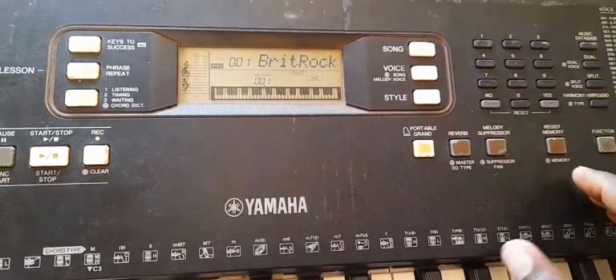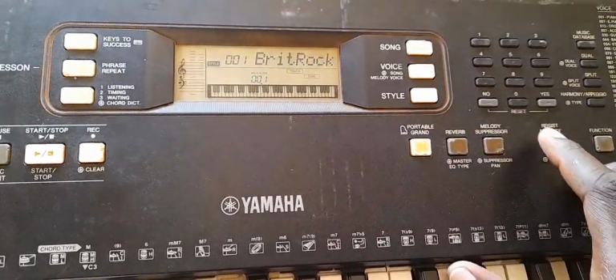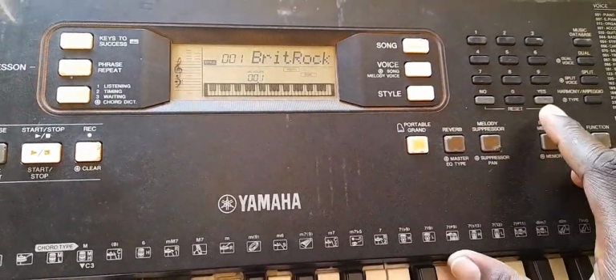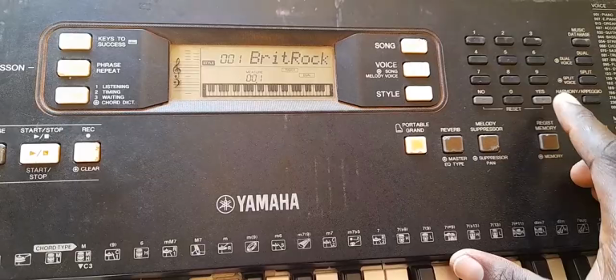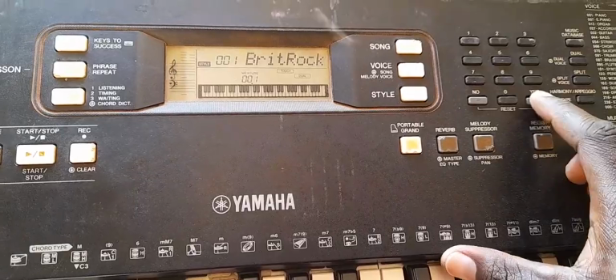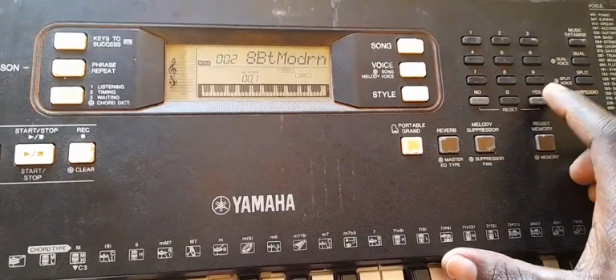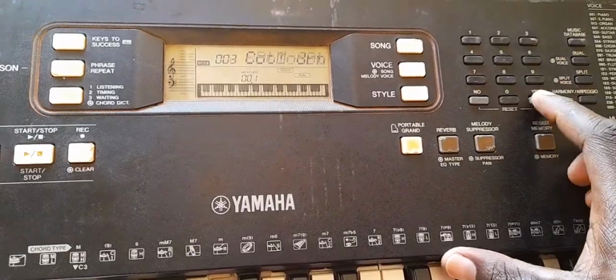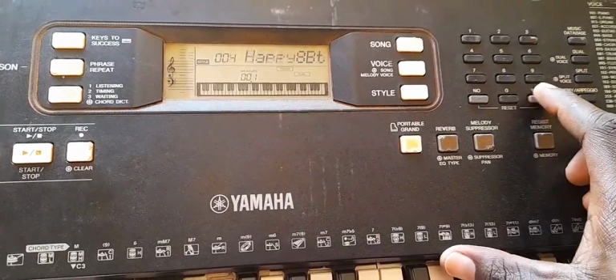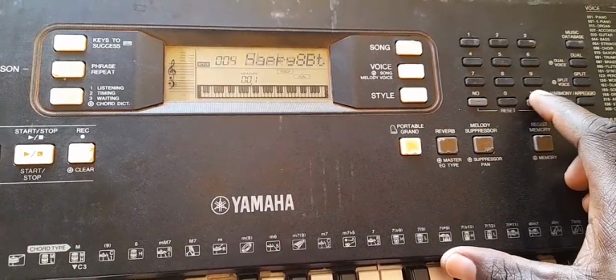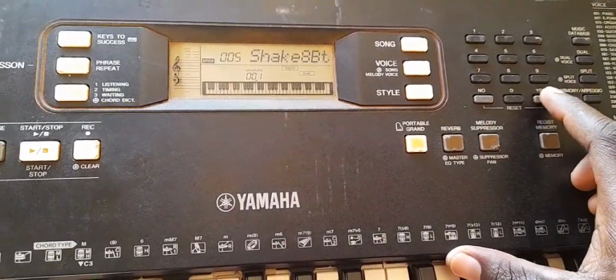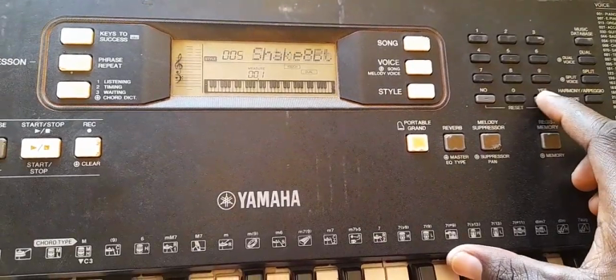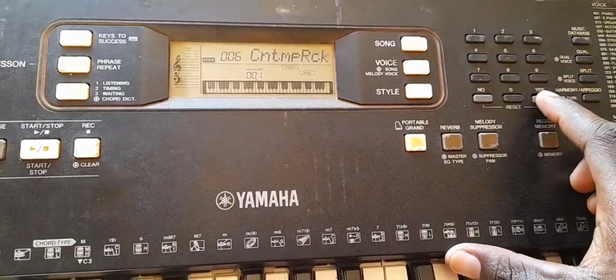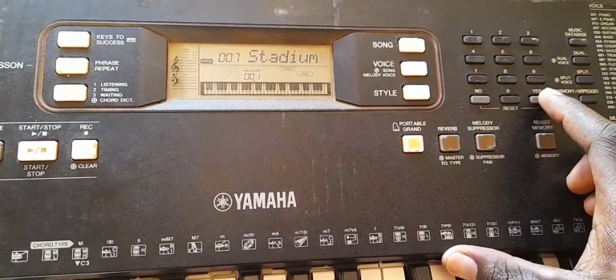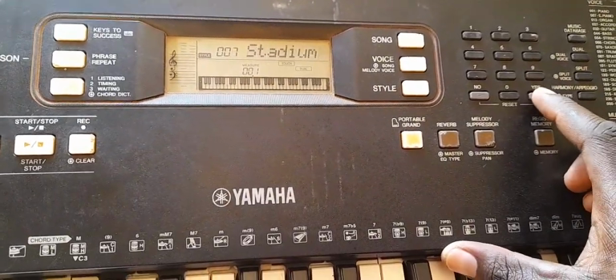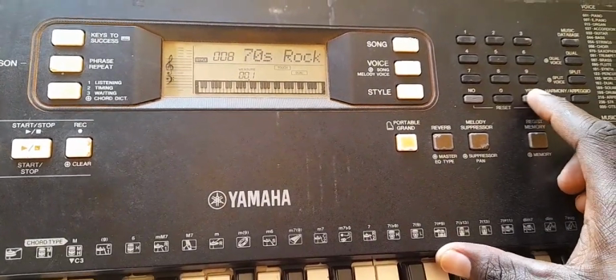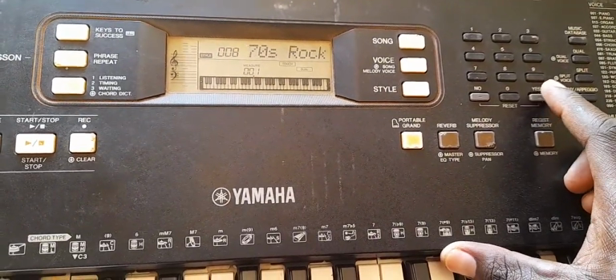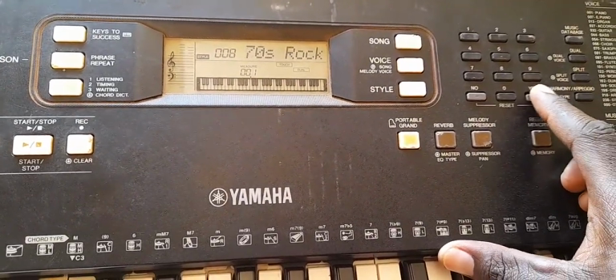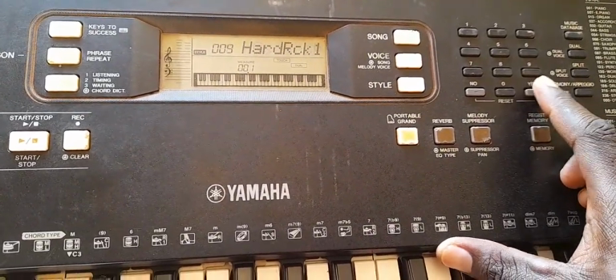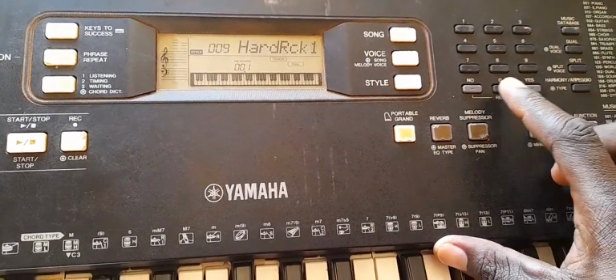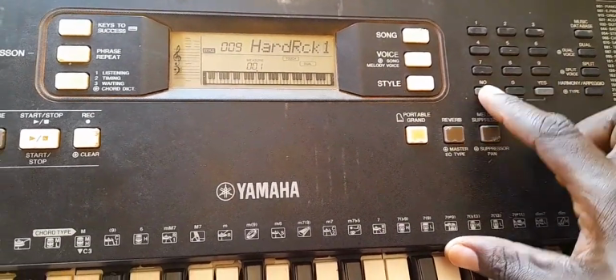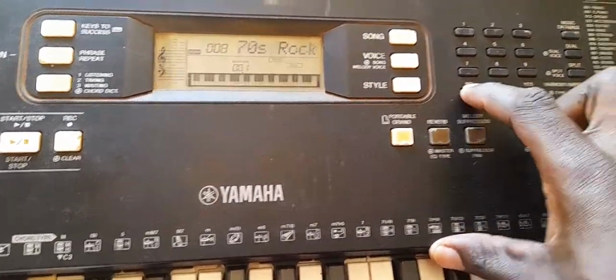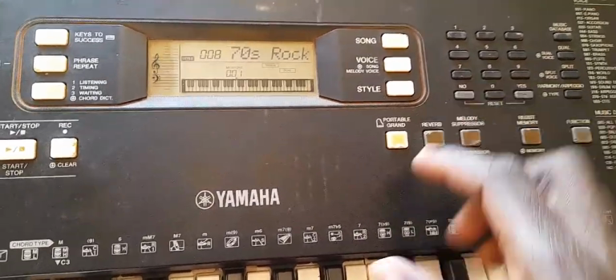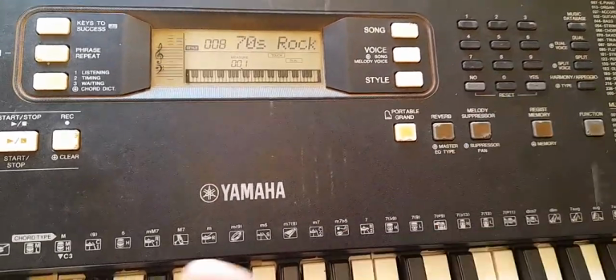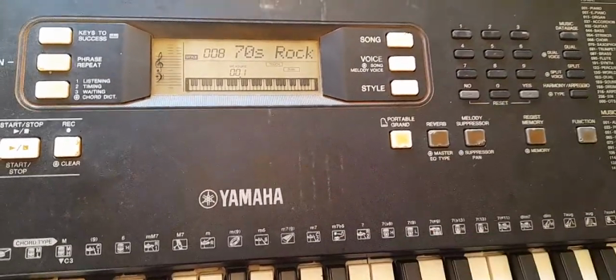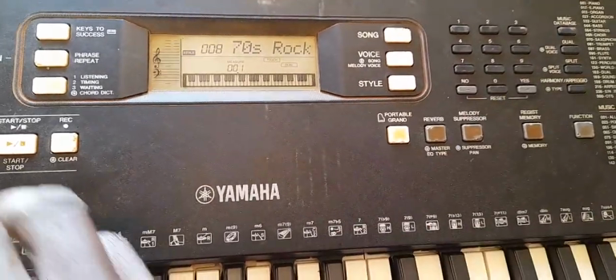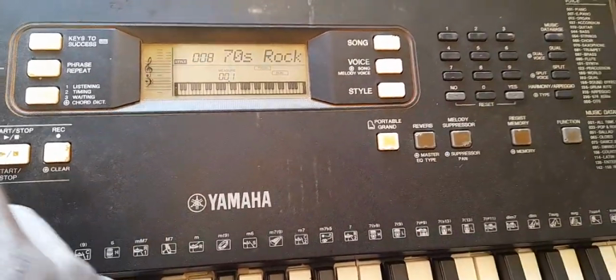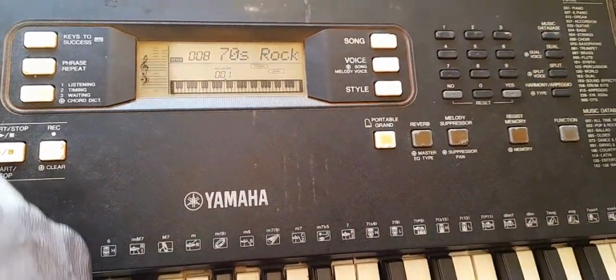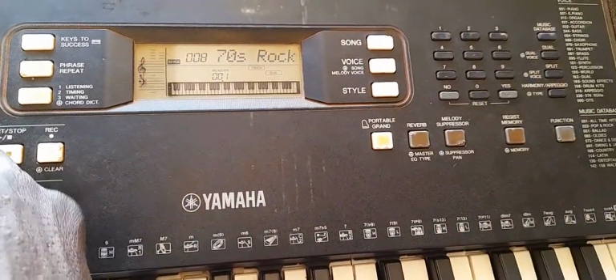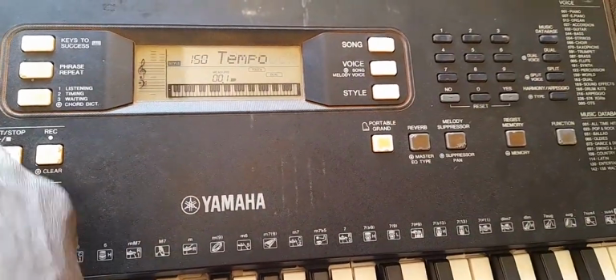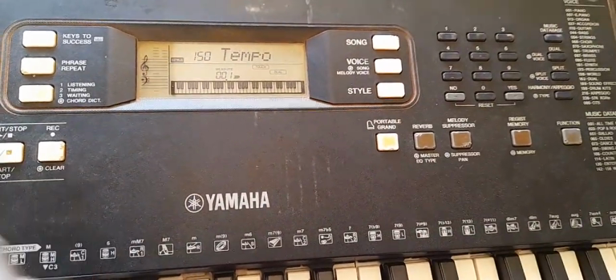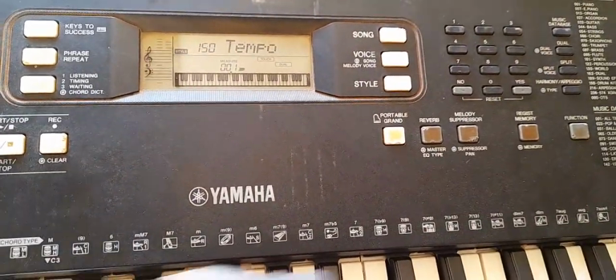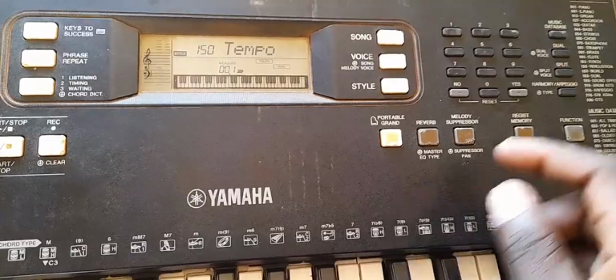I keyboardi nanga beats mingi vile — juetu miyanki flash. I always use that beat.